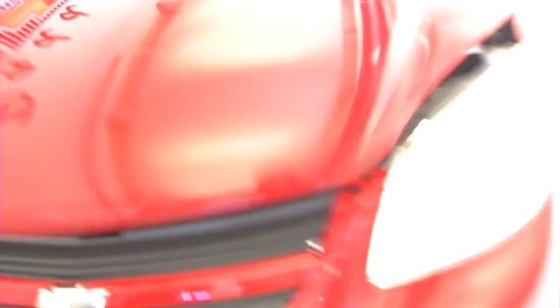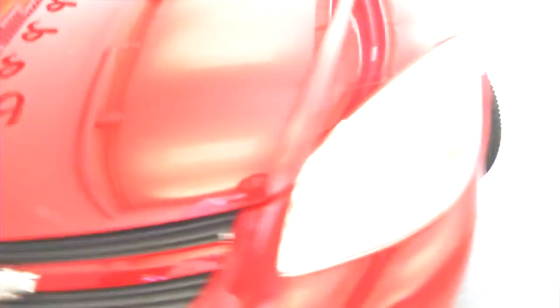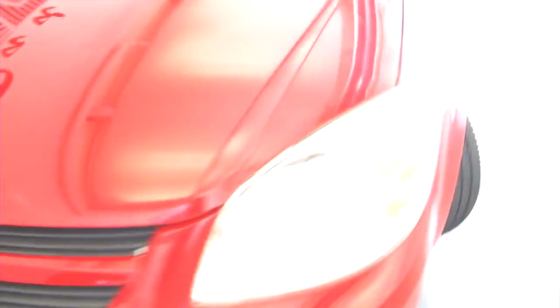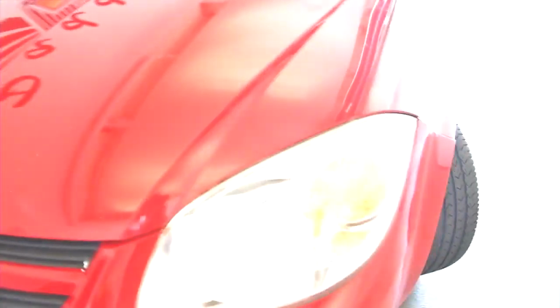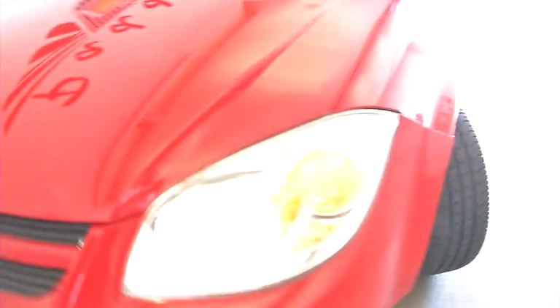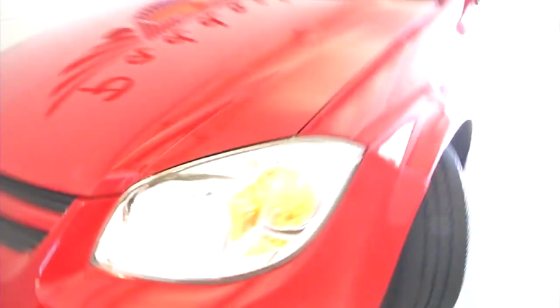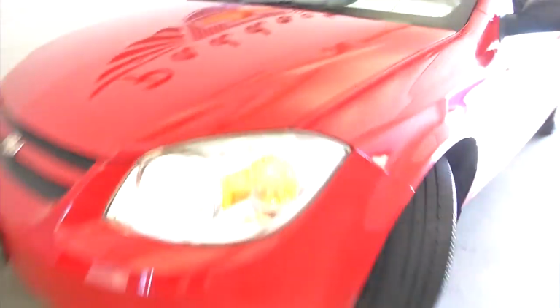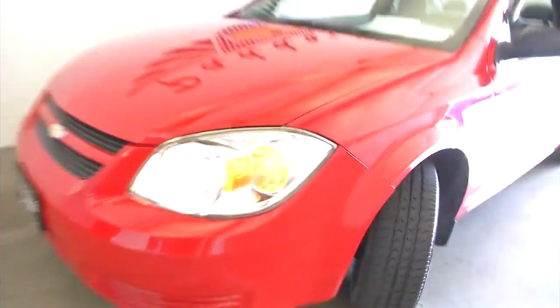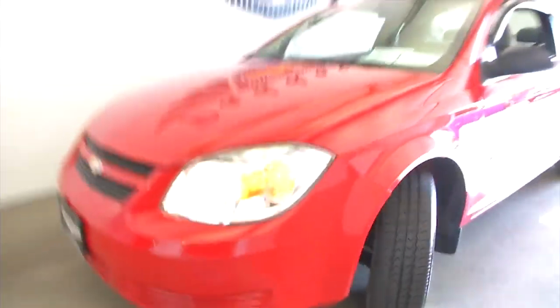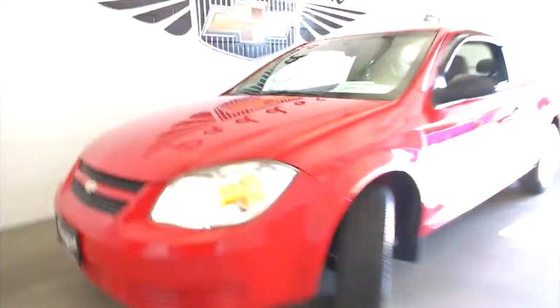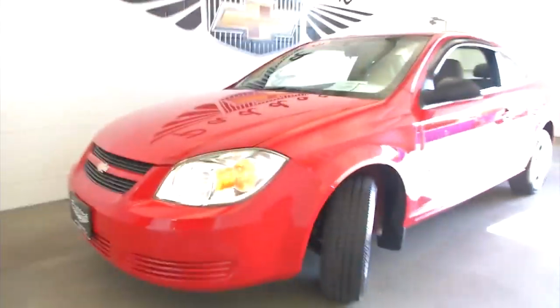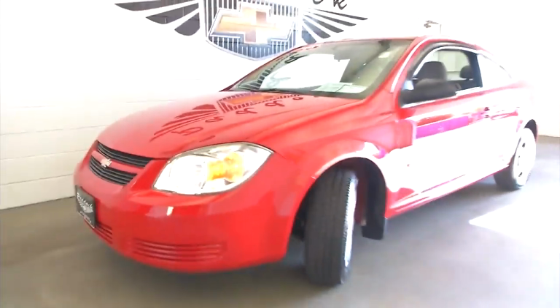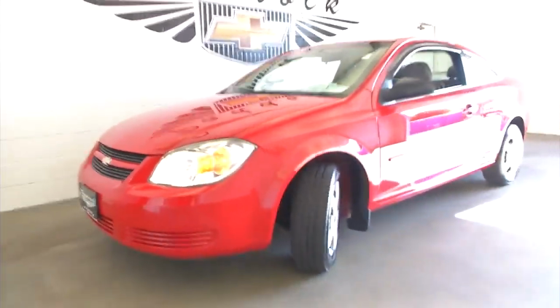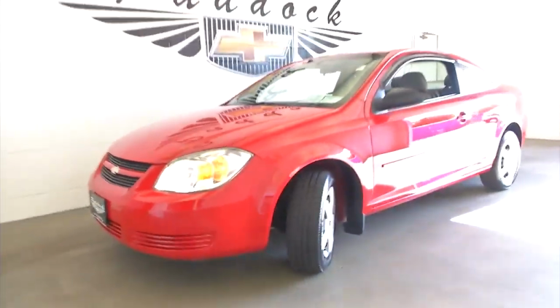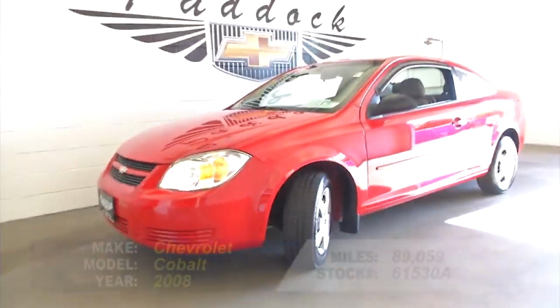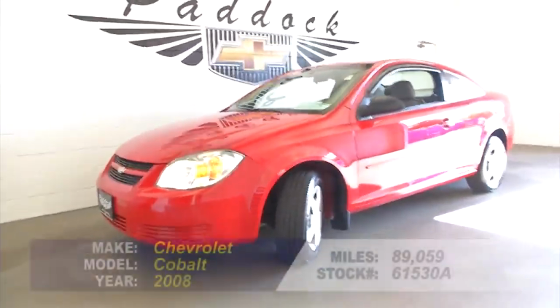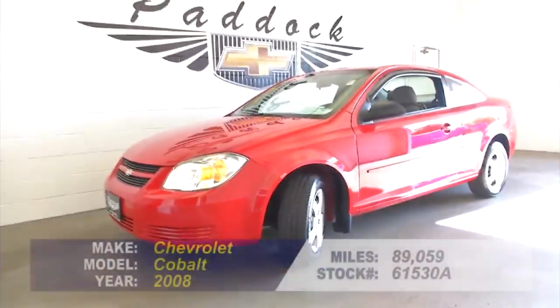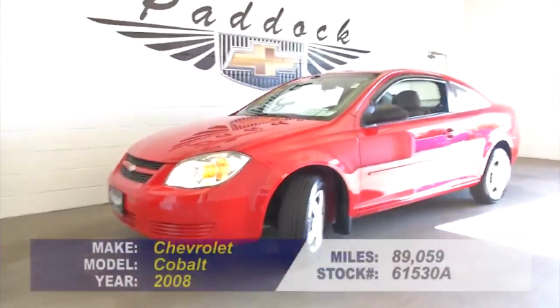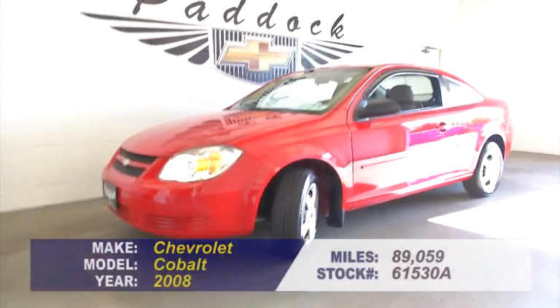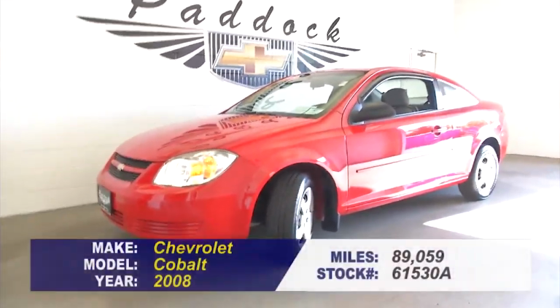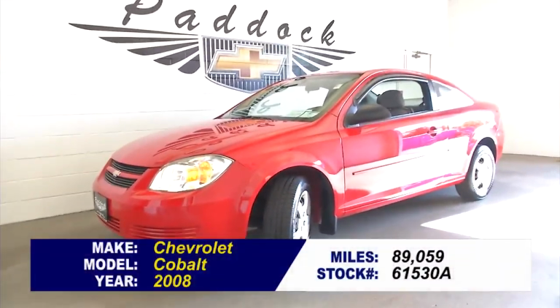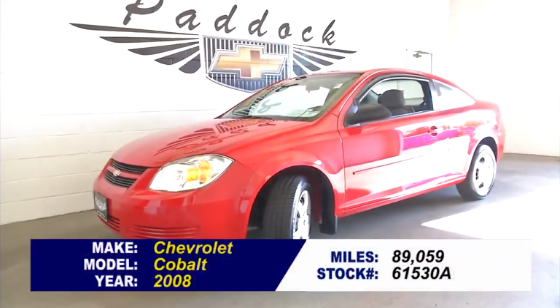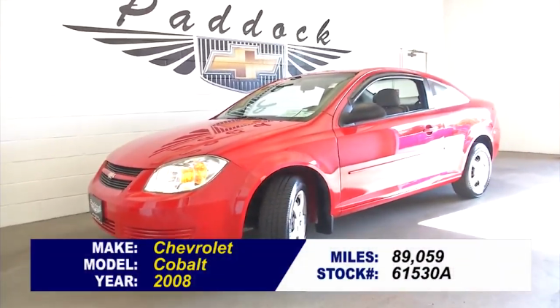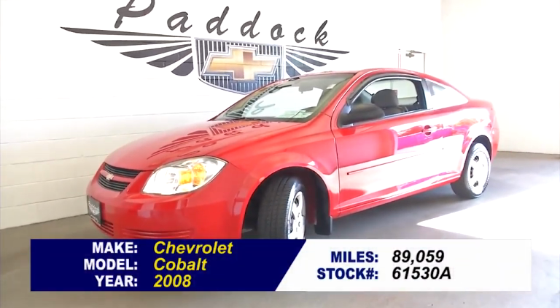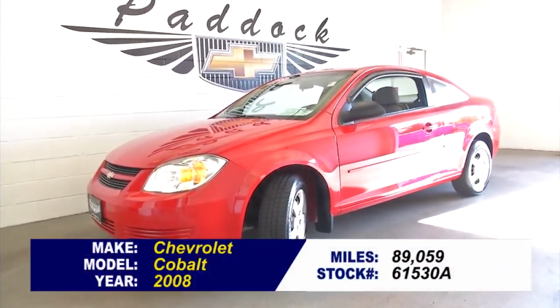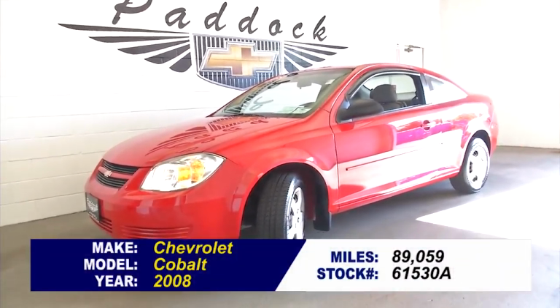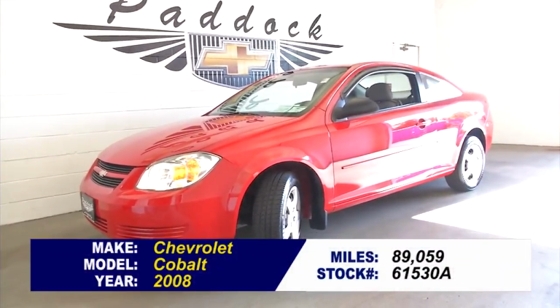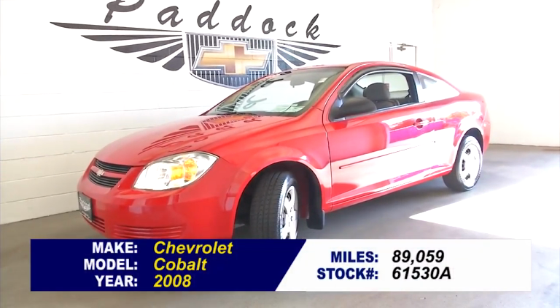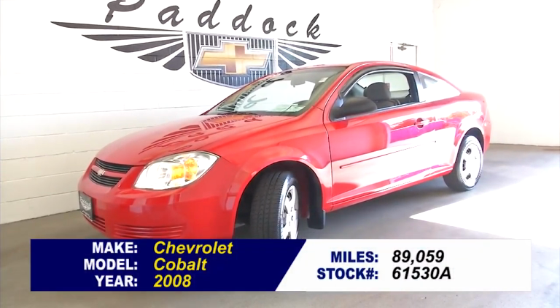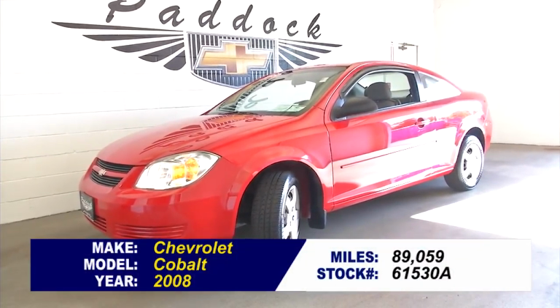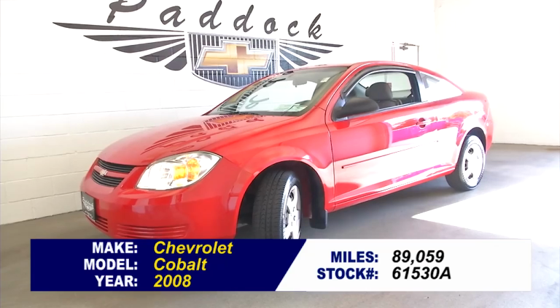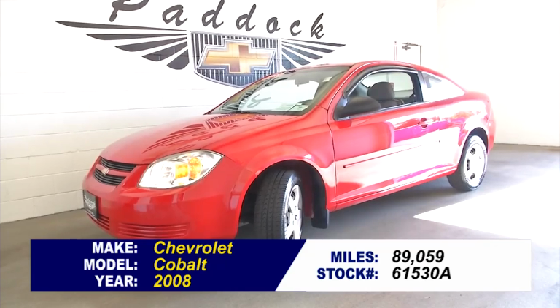Sounds perfect. To find out more about this little two-door, give us a call: 876-0945.